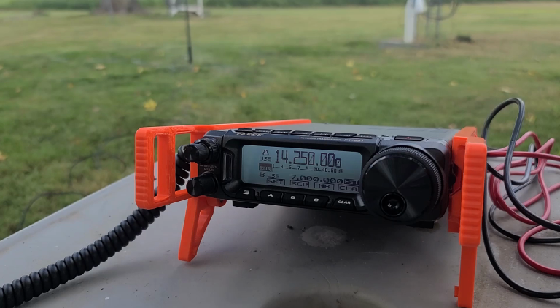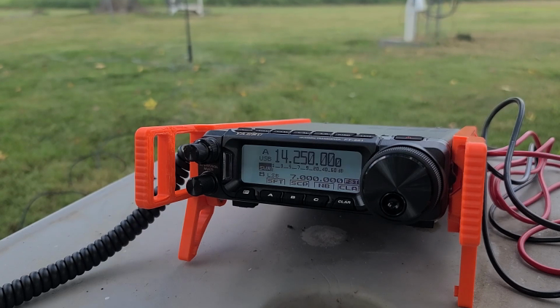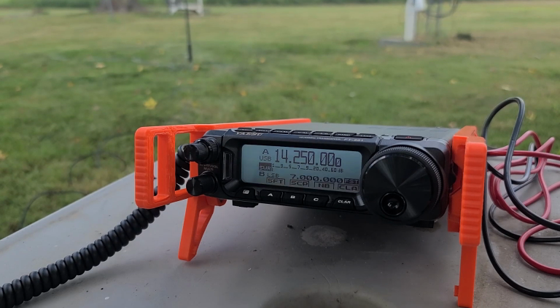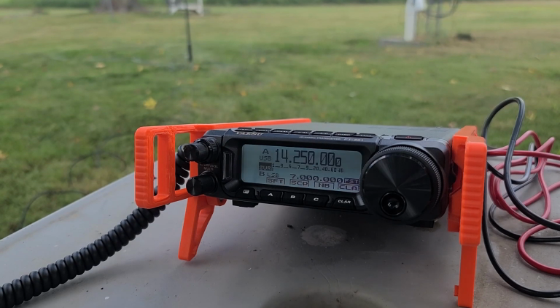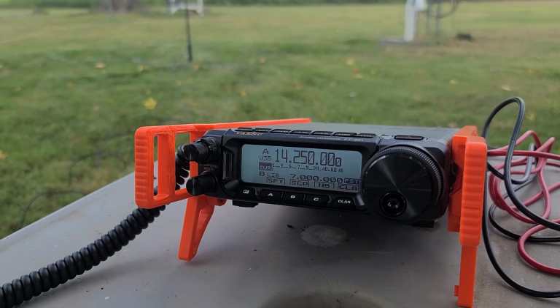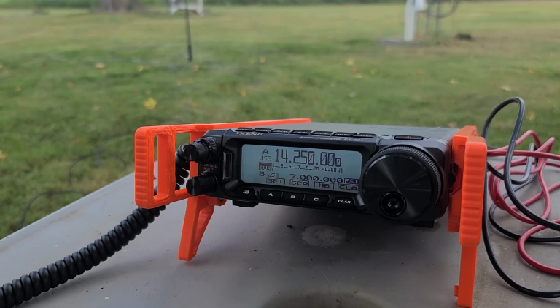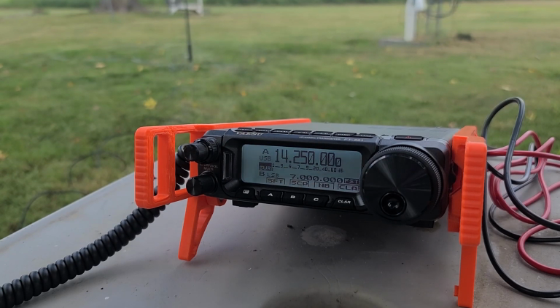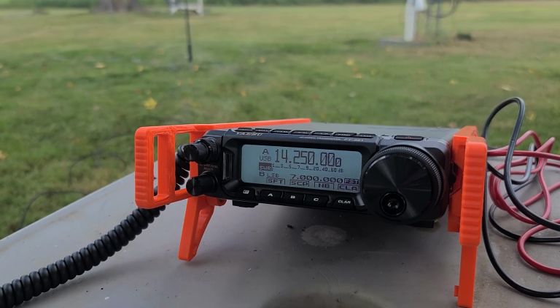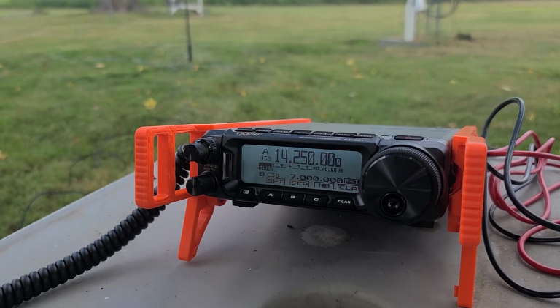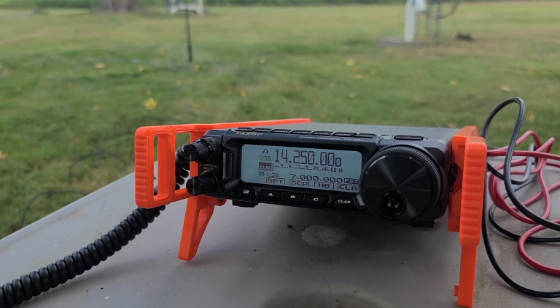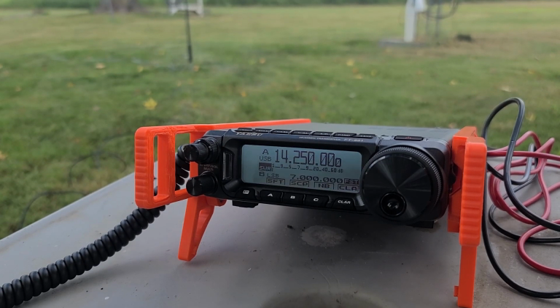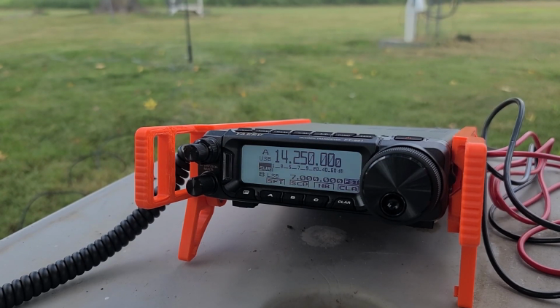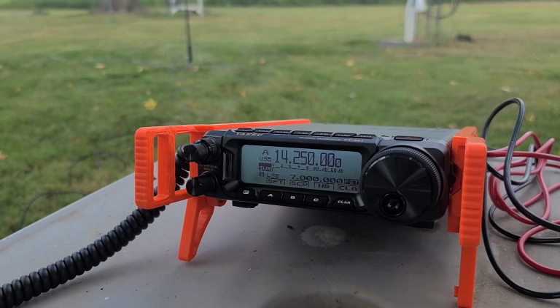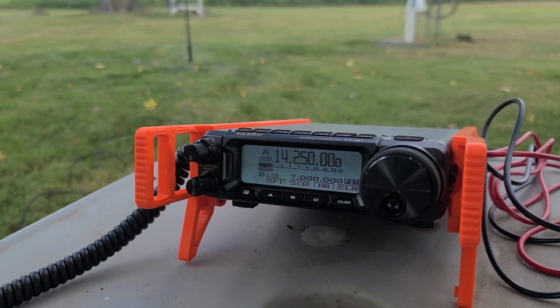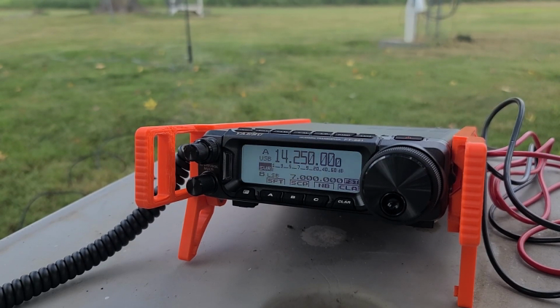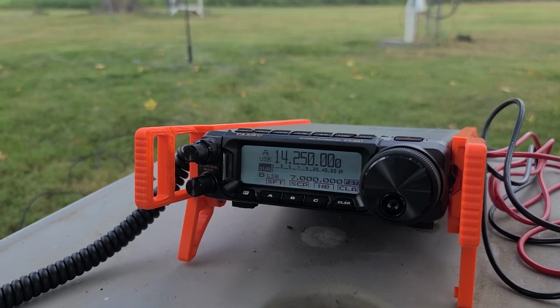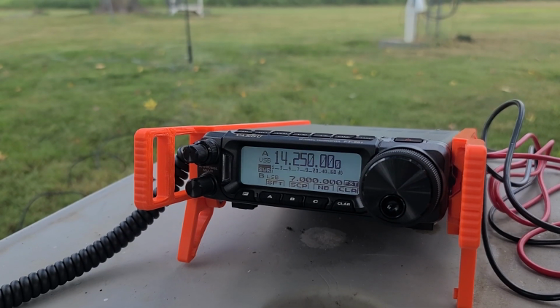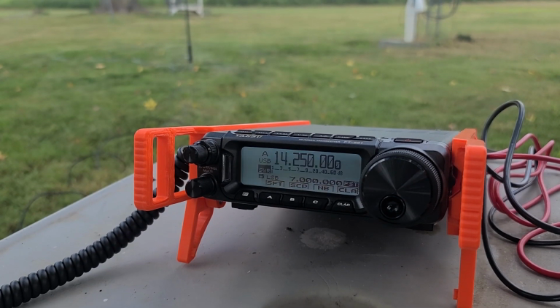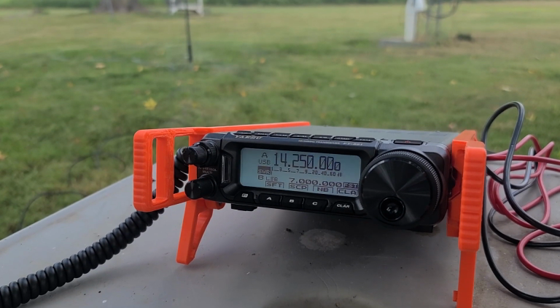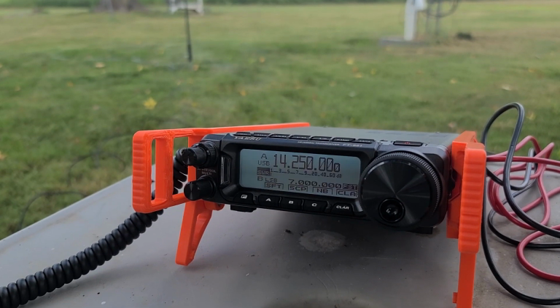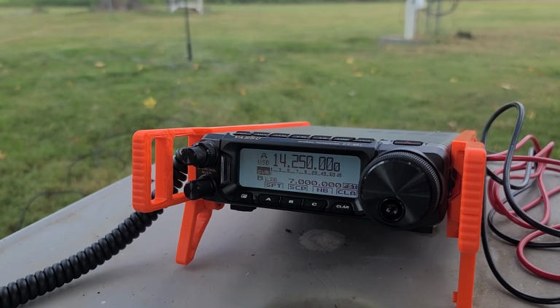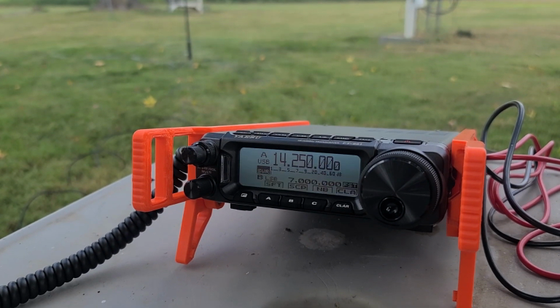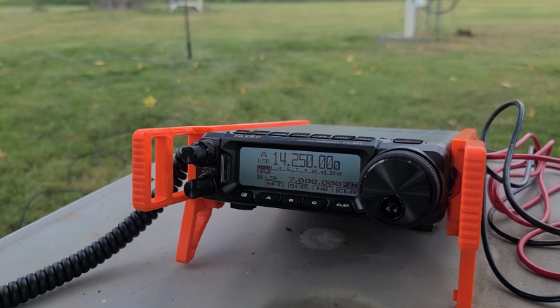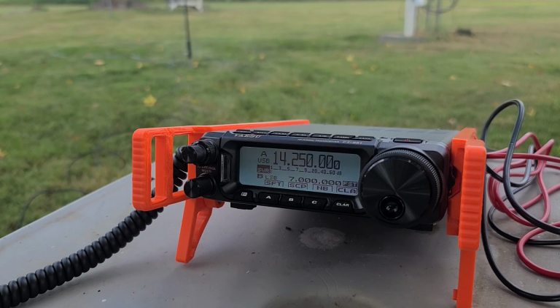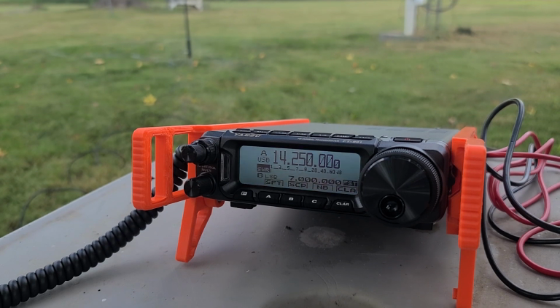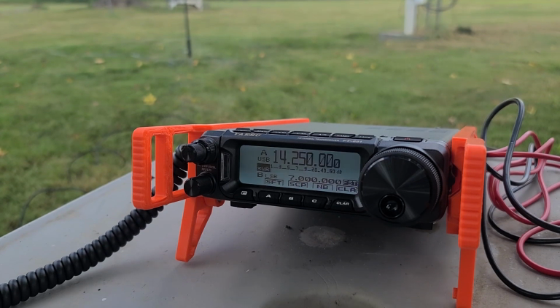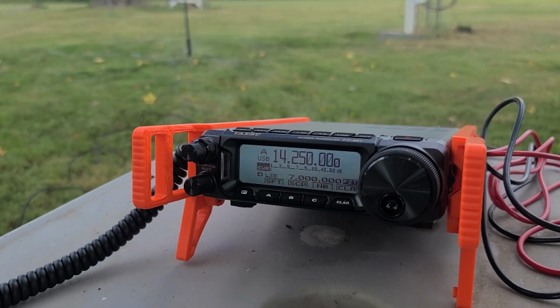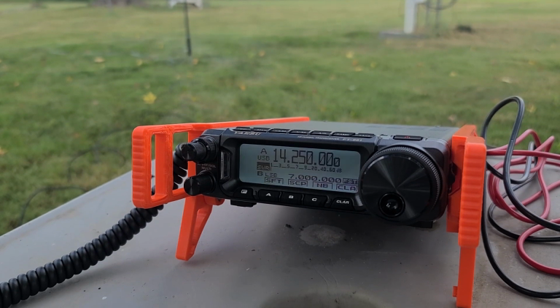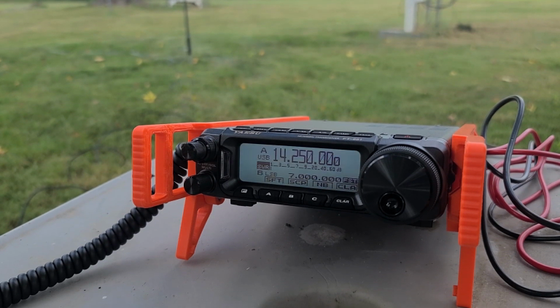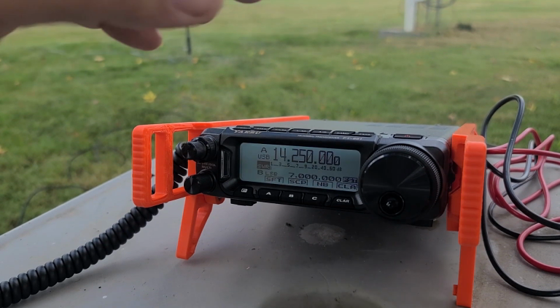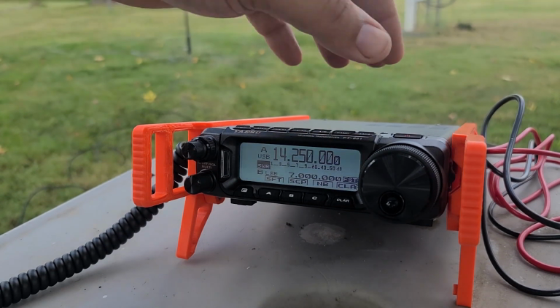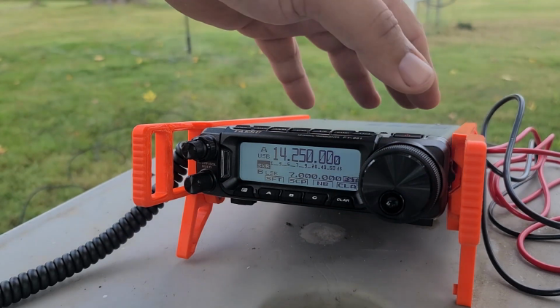So I got the radio tuned up on 20 meters, just right around under 2 SWR. We will see if we can find a POTA station here.